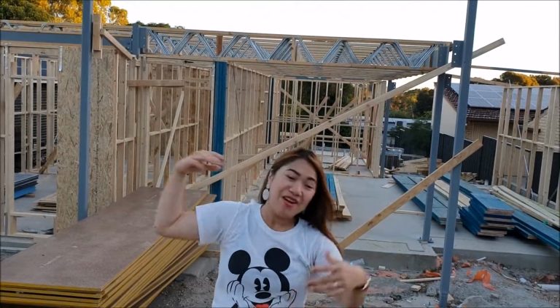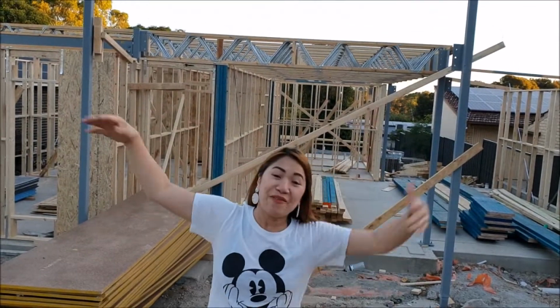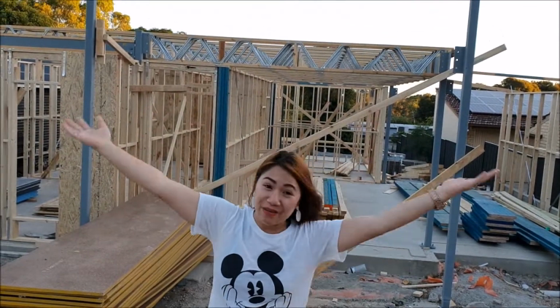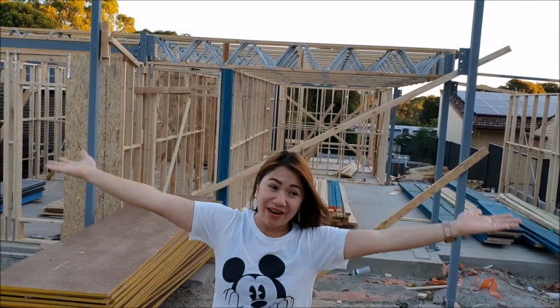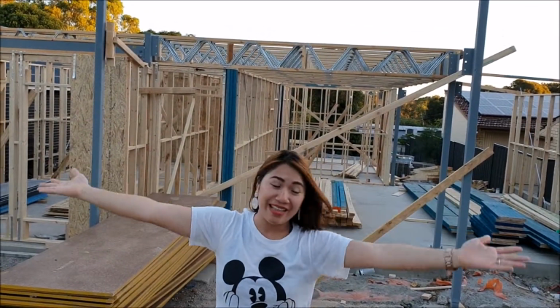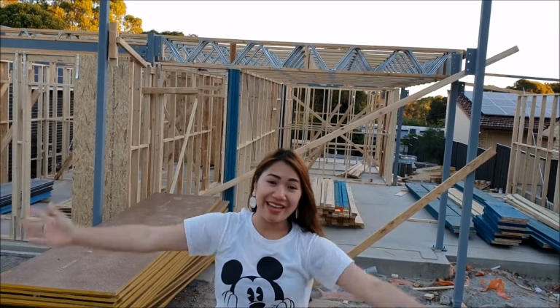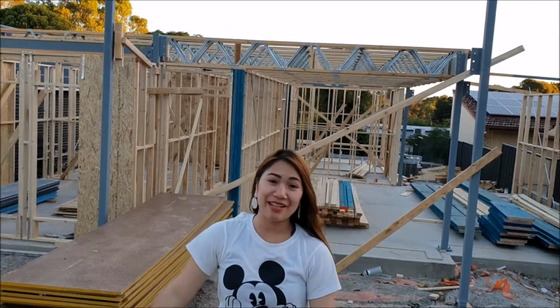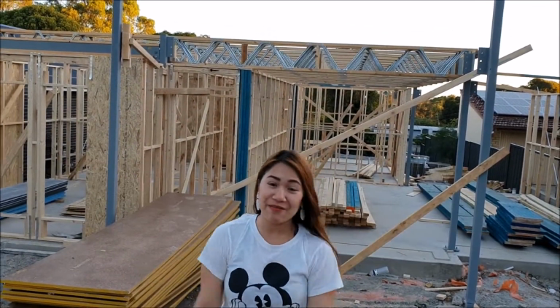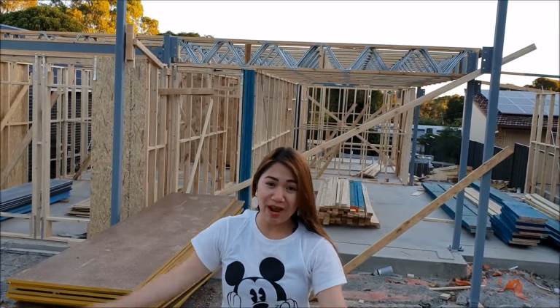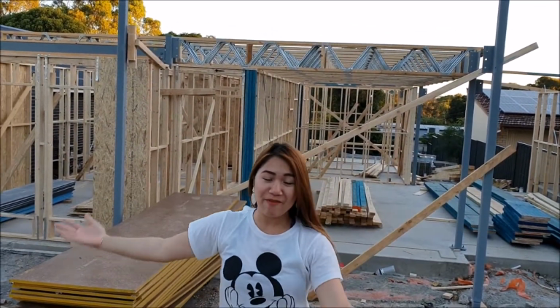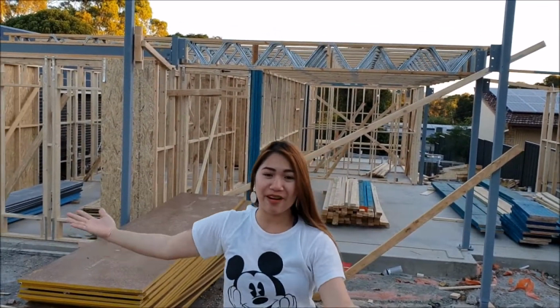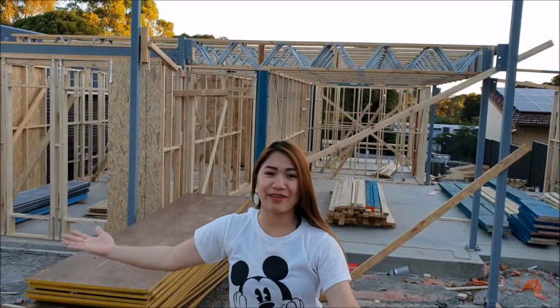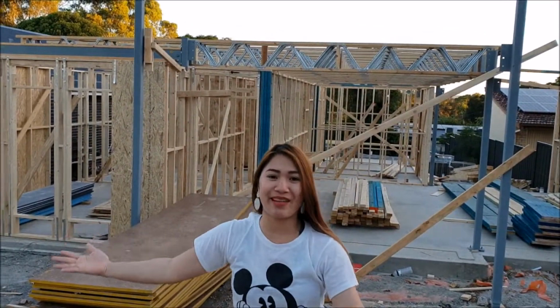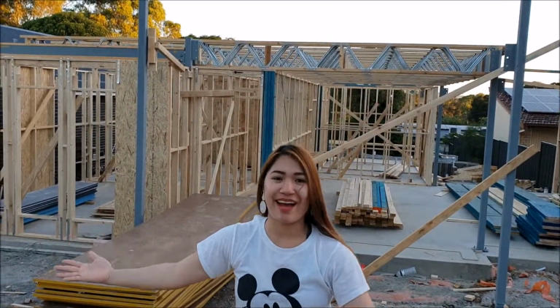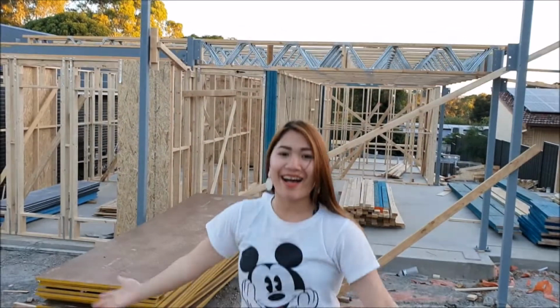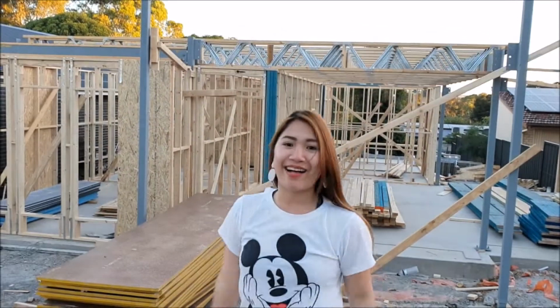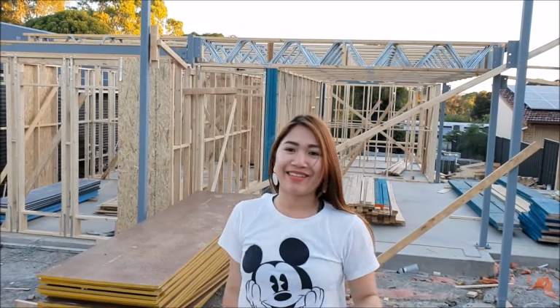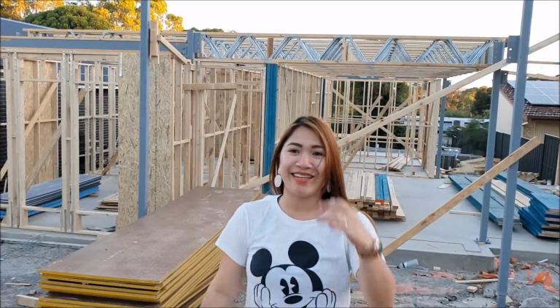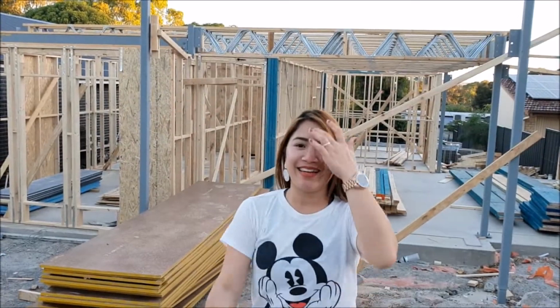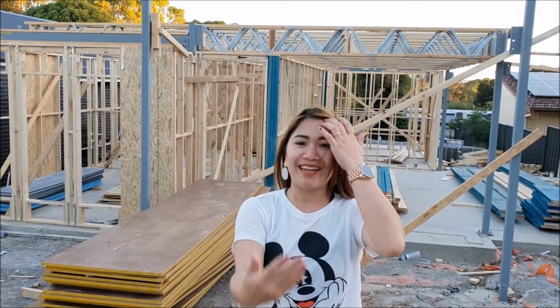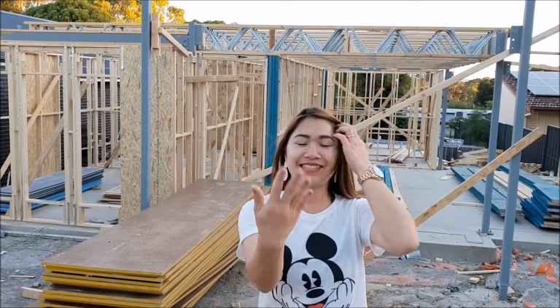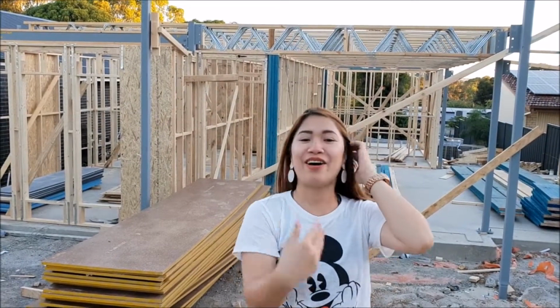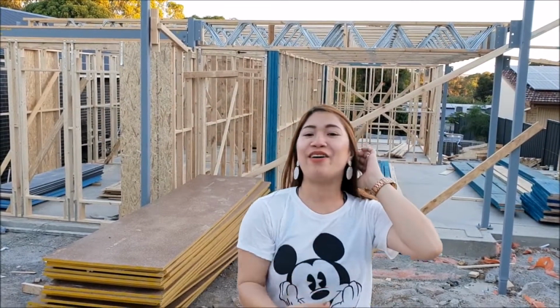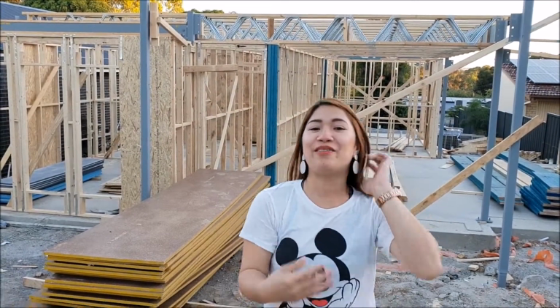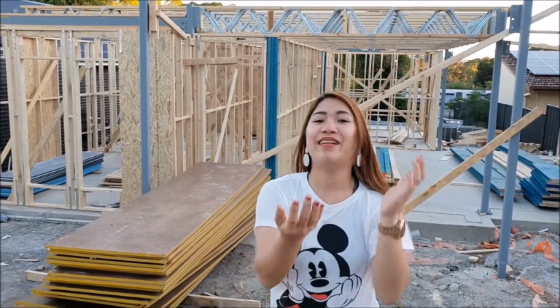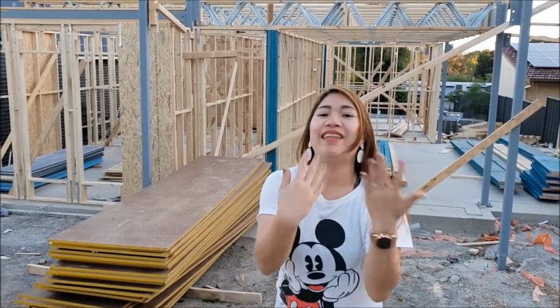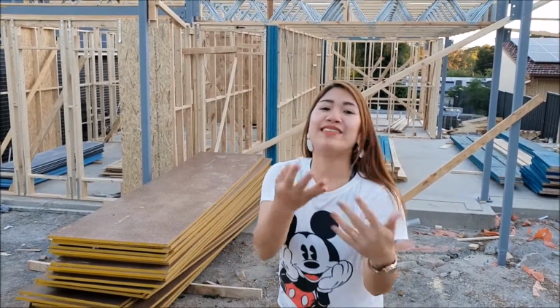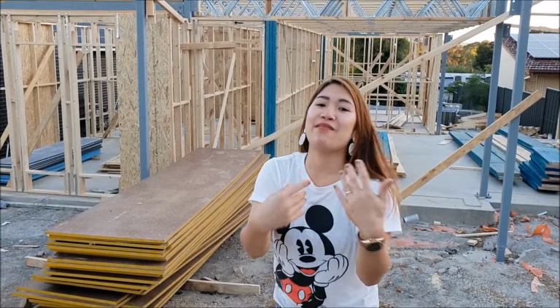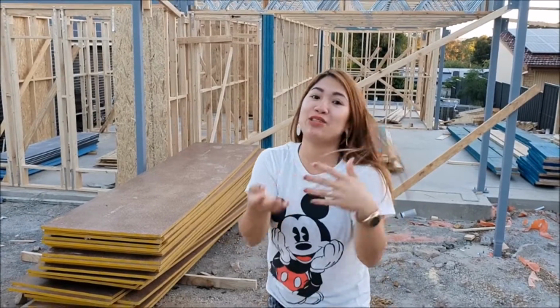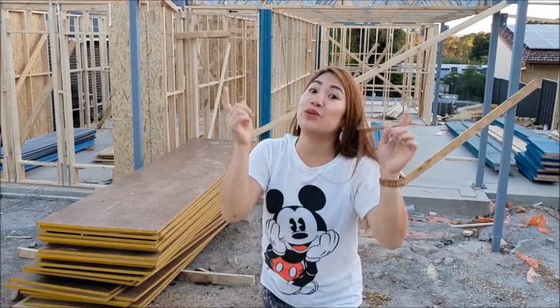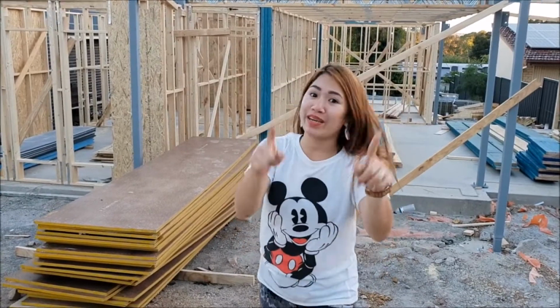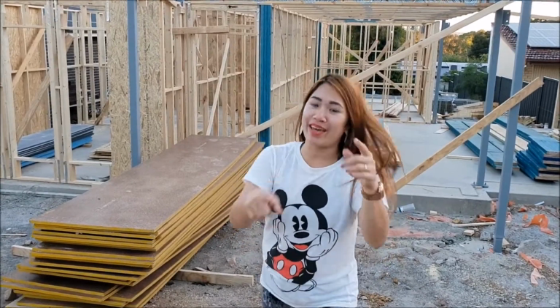We finally got the framework of the house! Let's go — let's have a tour again!